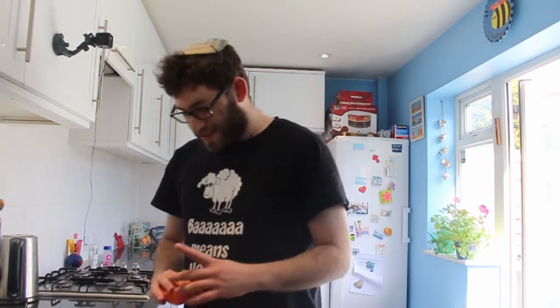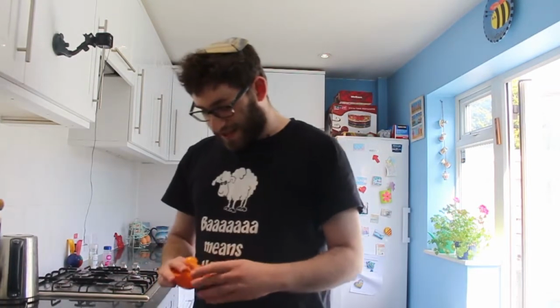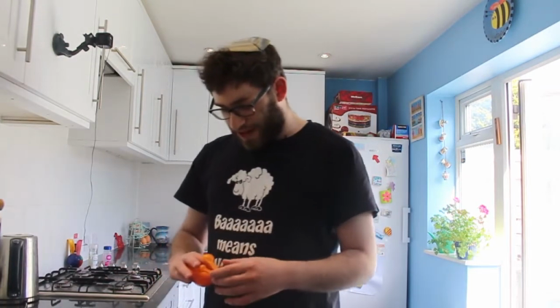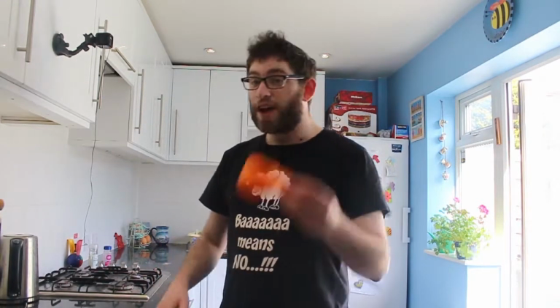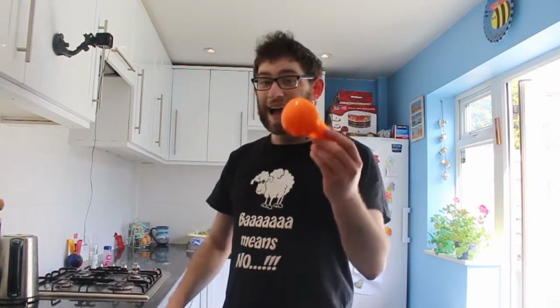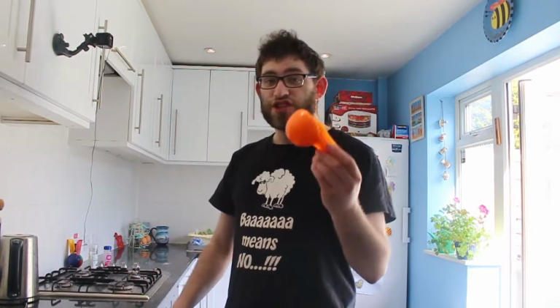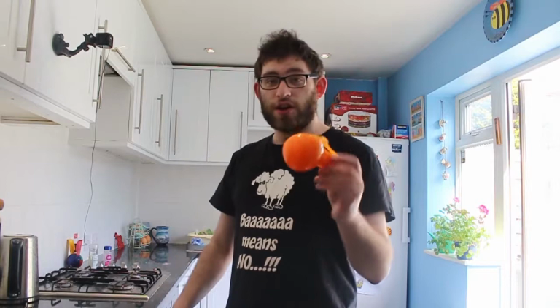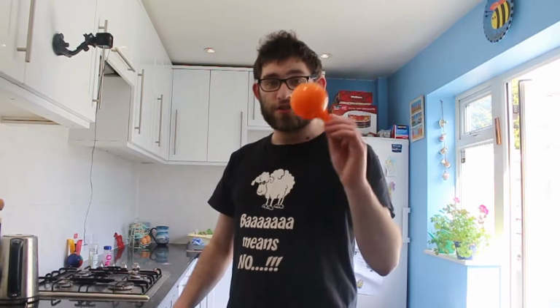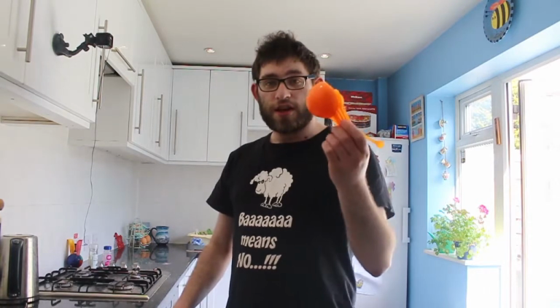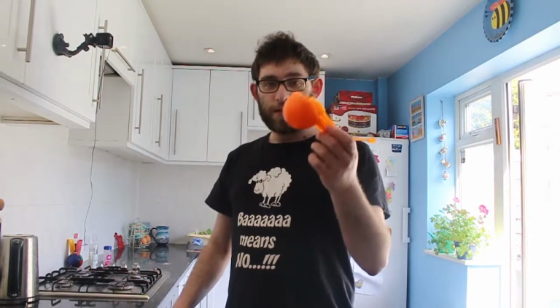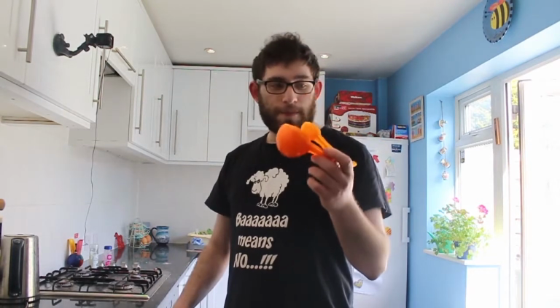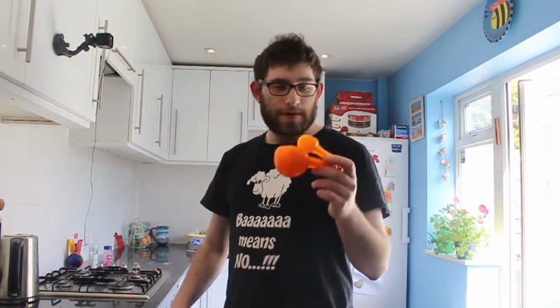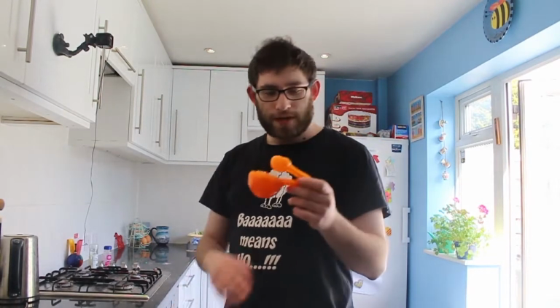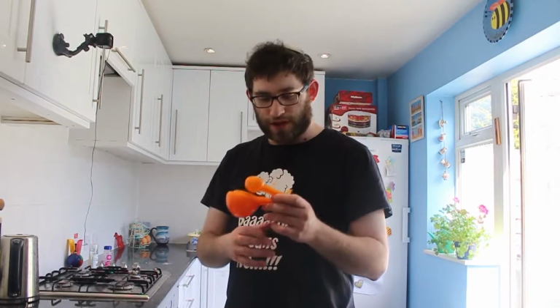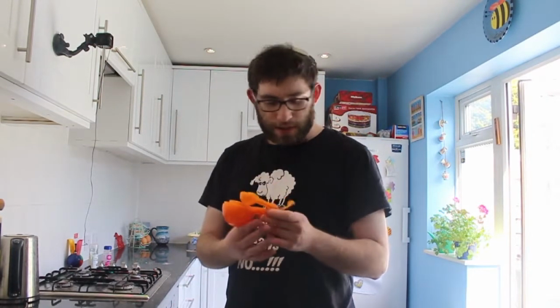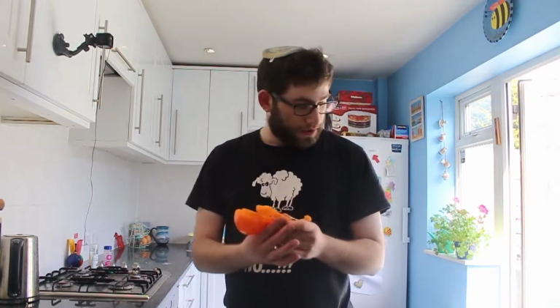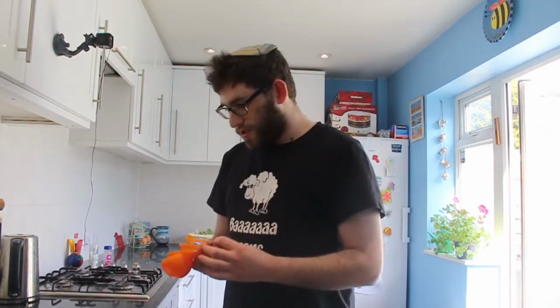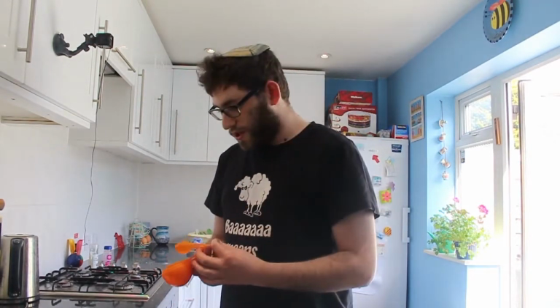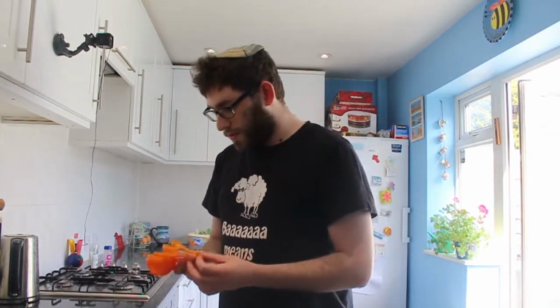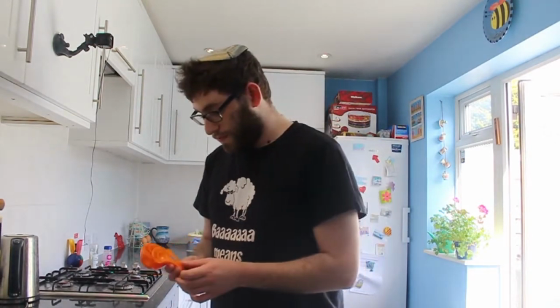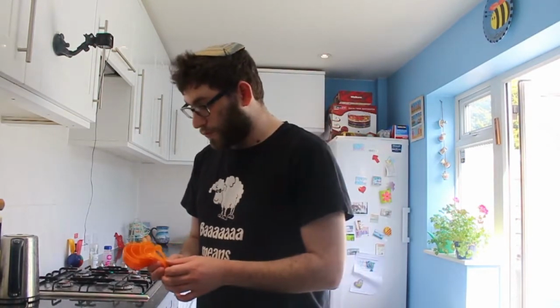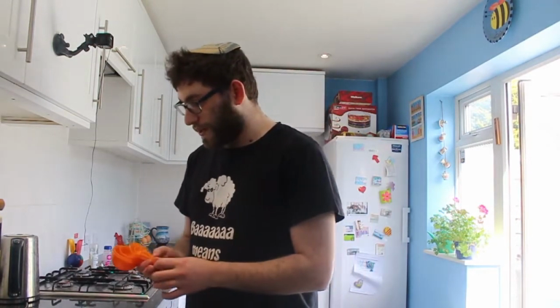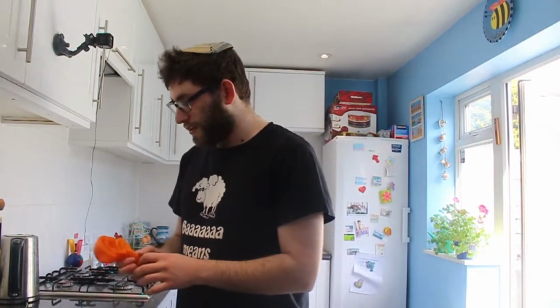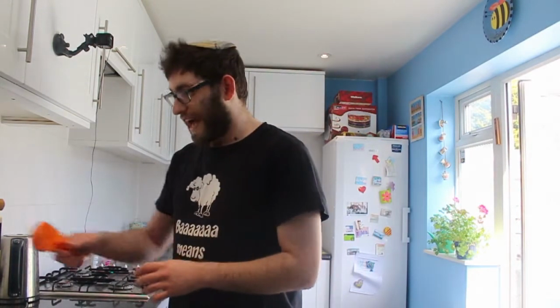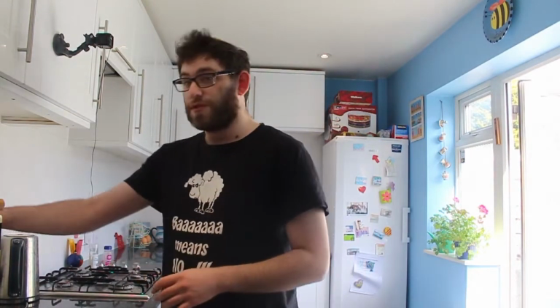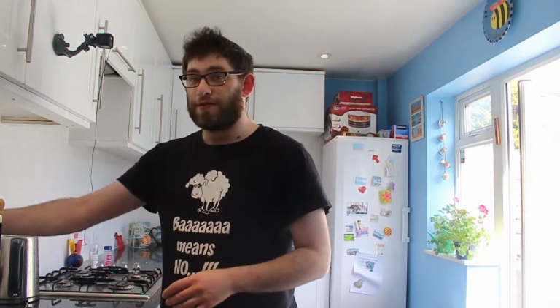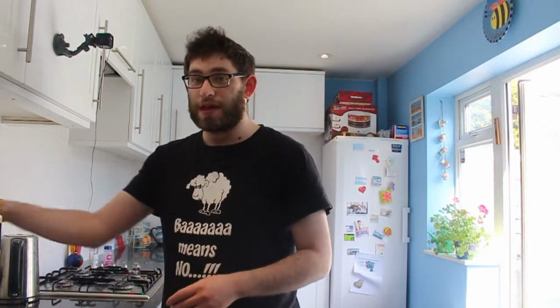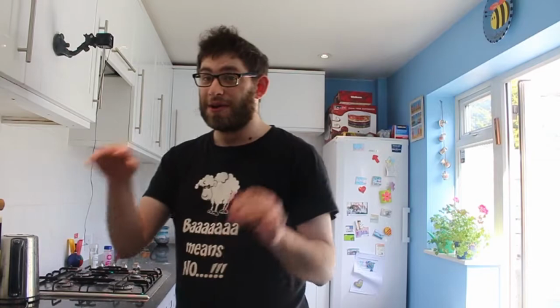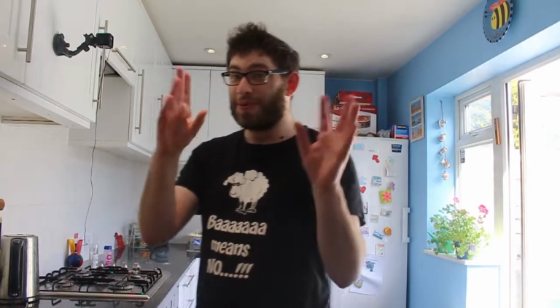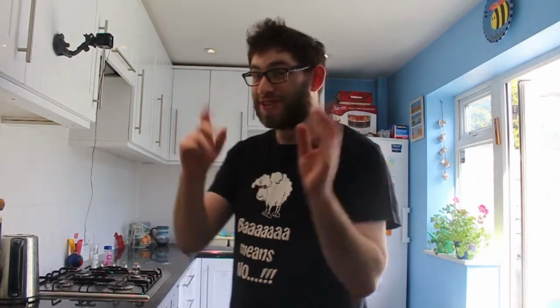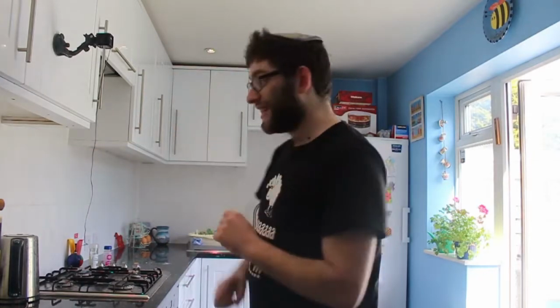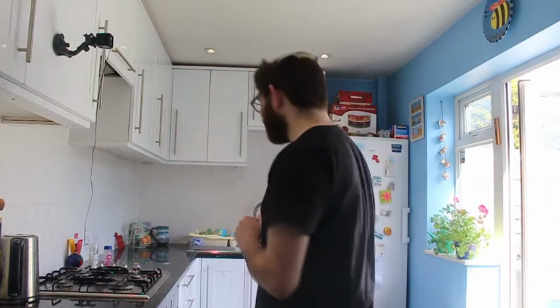This time round I've actually got the proper measuring things. So before we begin, as with everything, wash your handies.